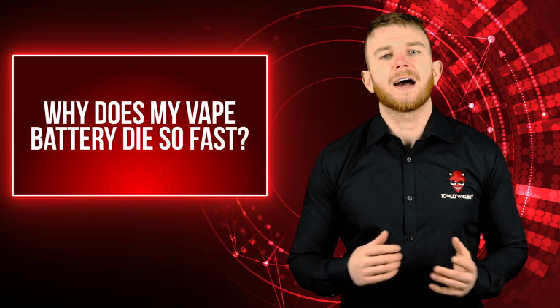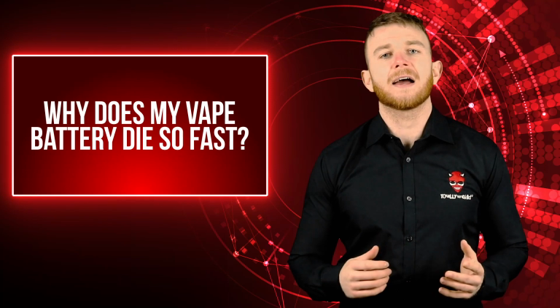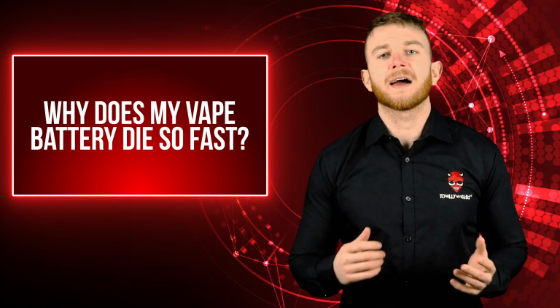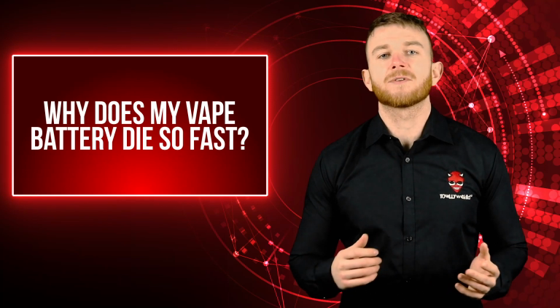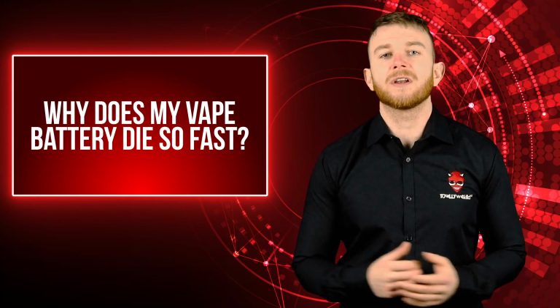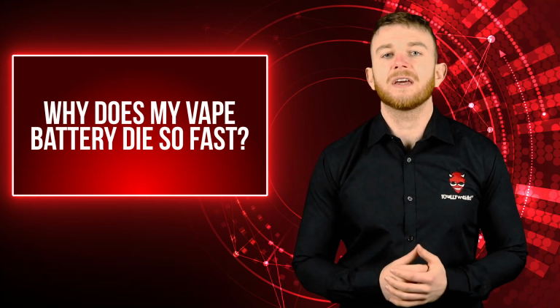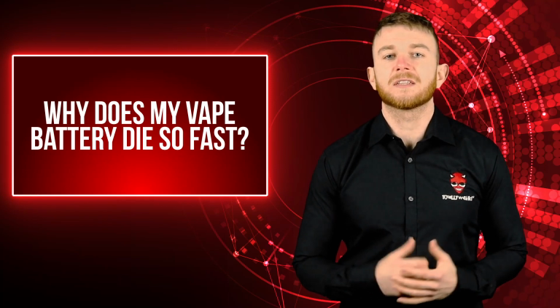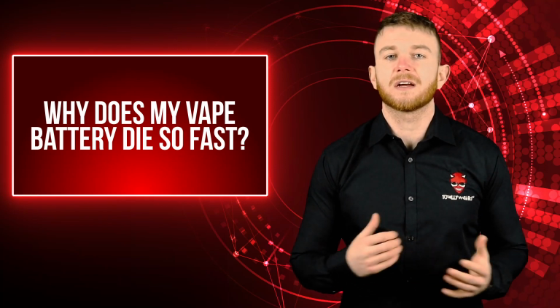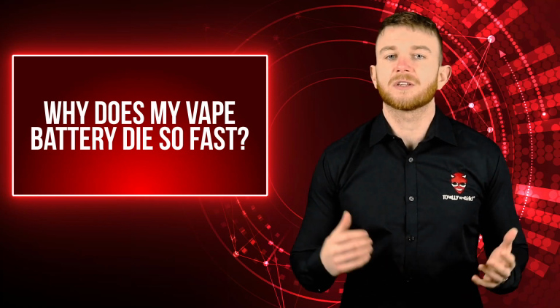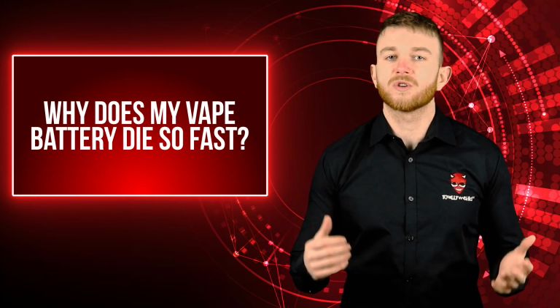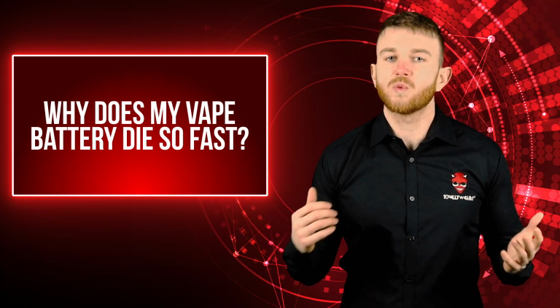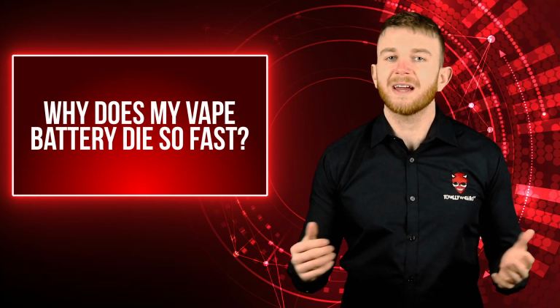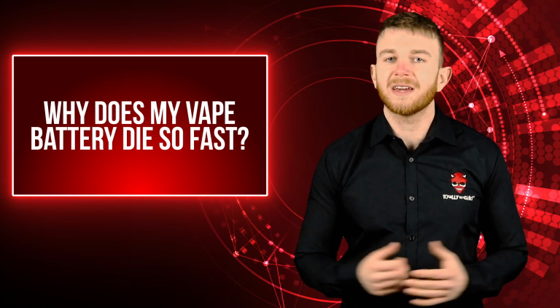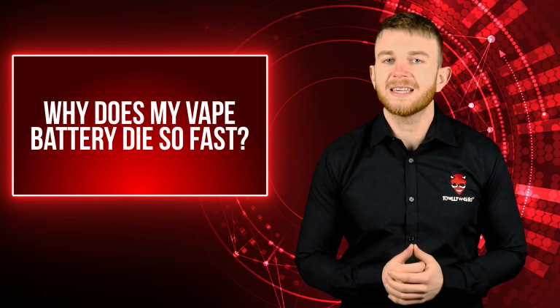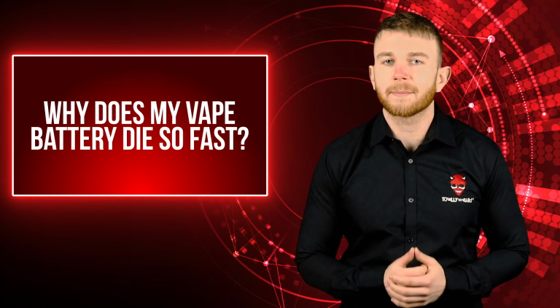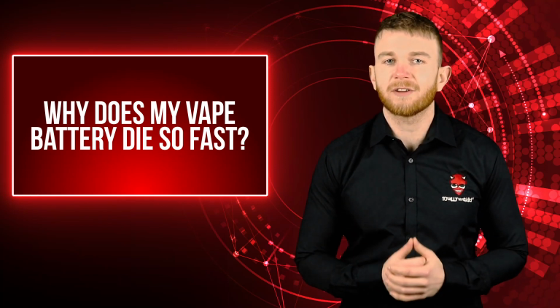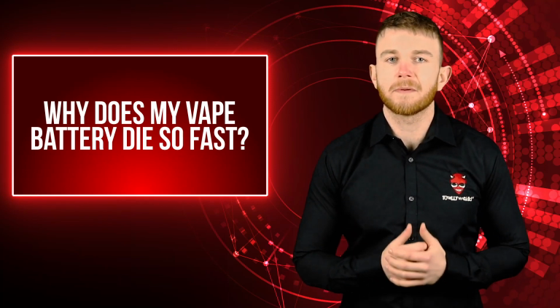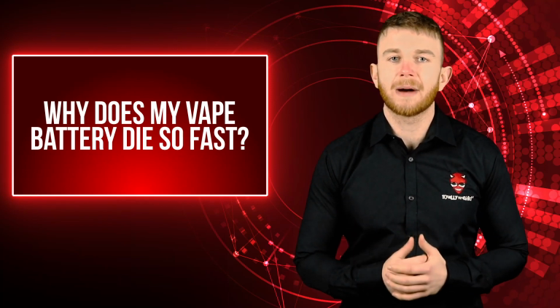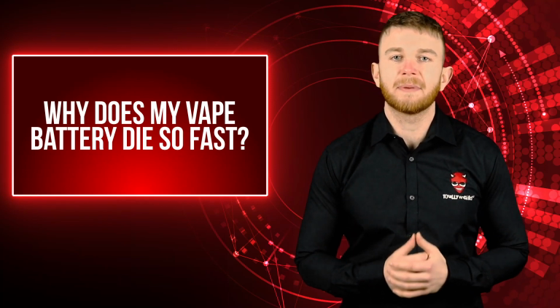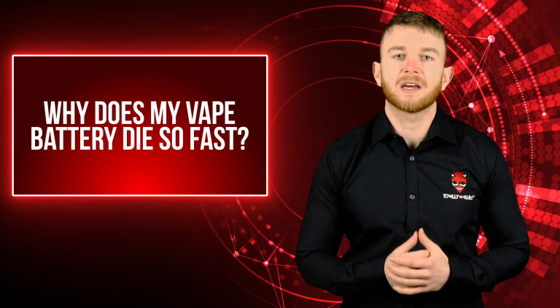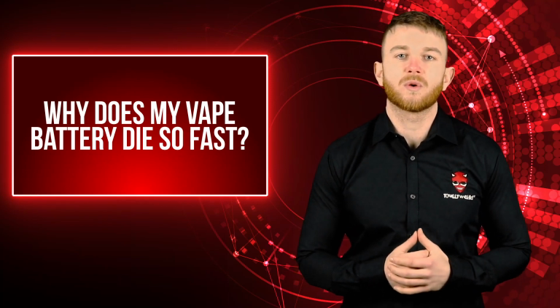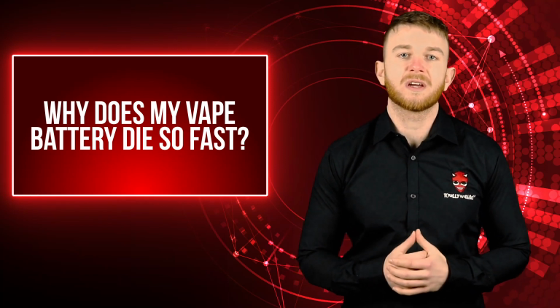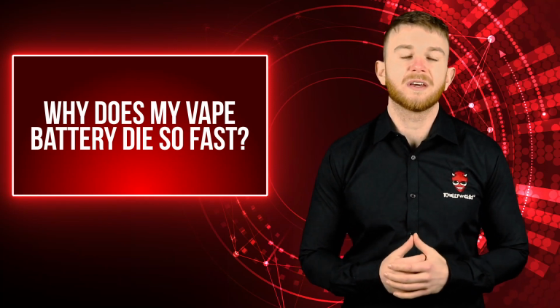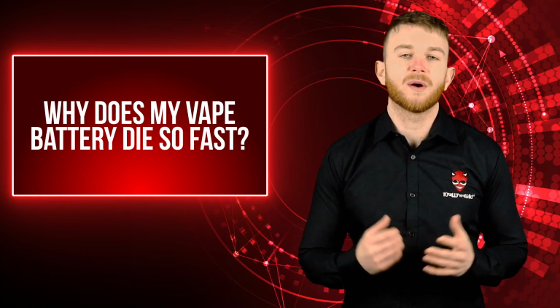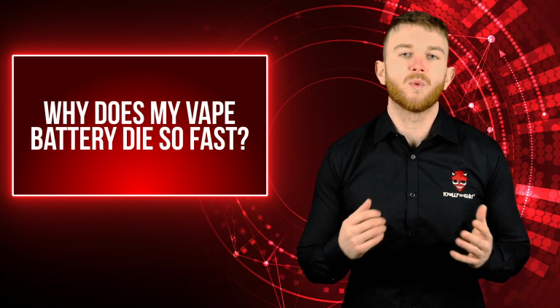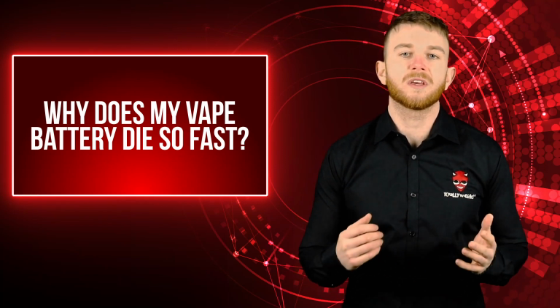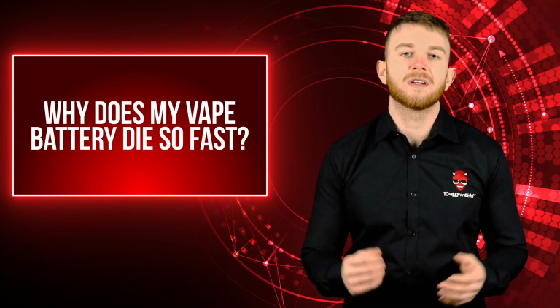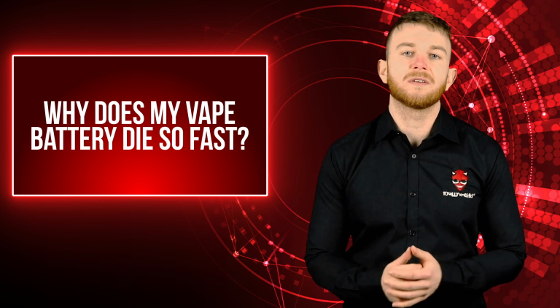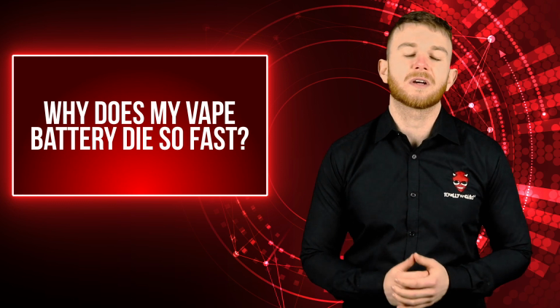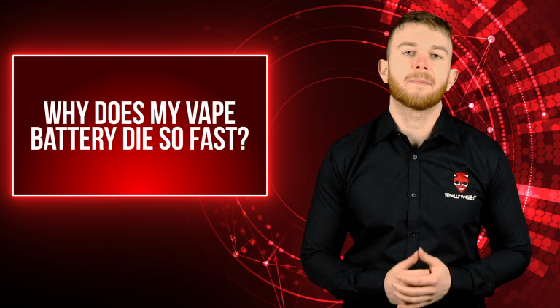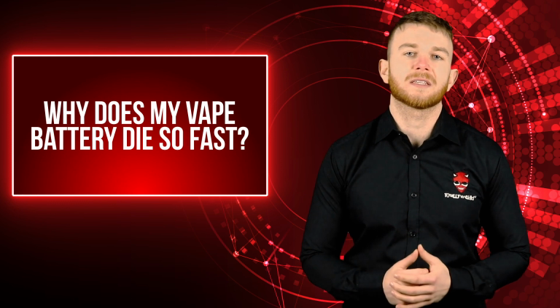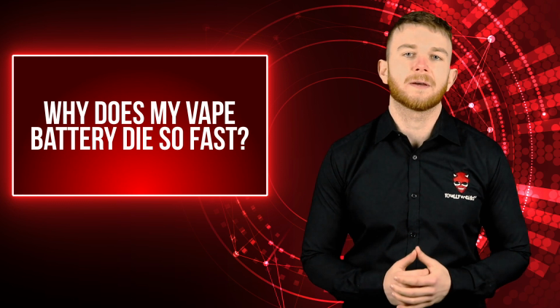Hi, I'm Johnny, and today I'll discuss why your e-cig battery might be dying quickly and what you can do to combat it.